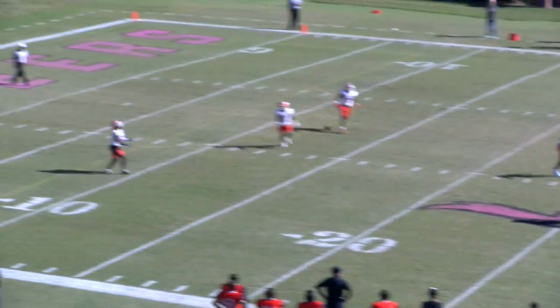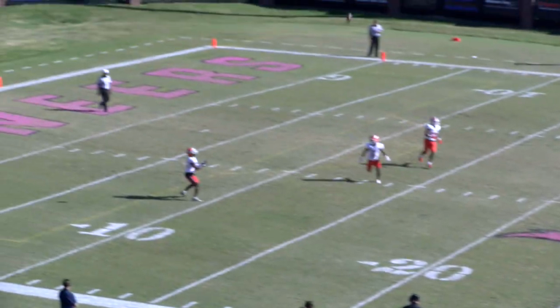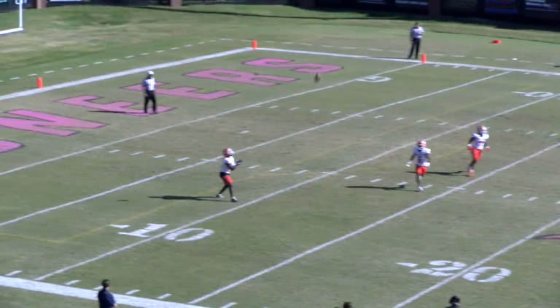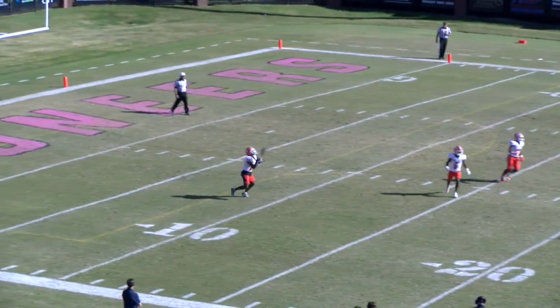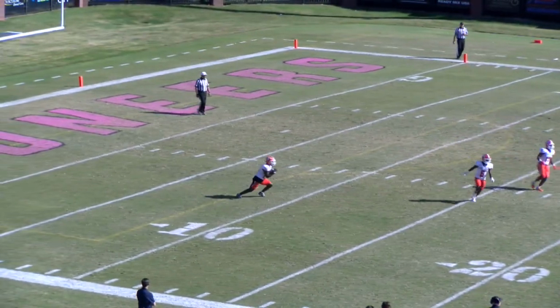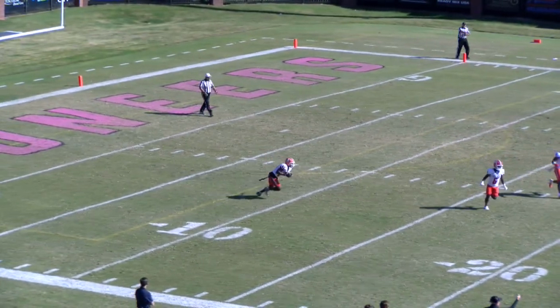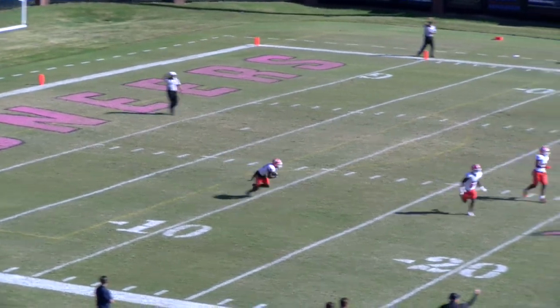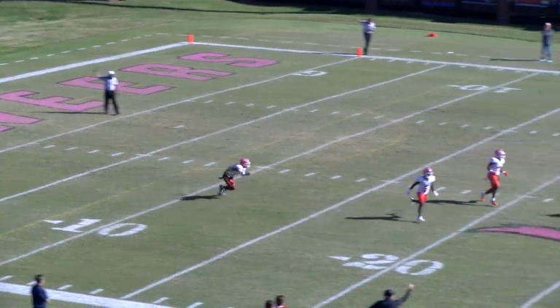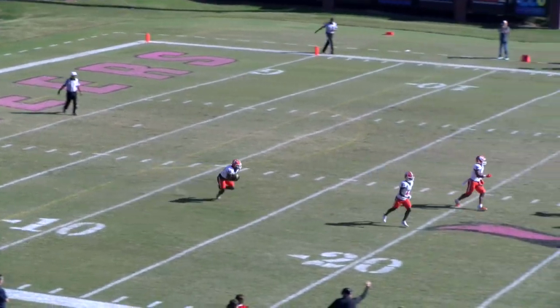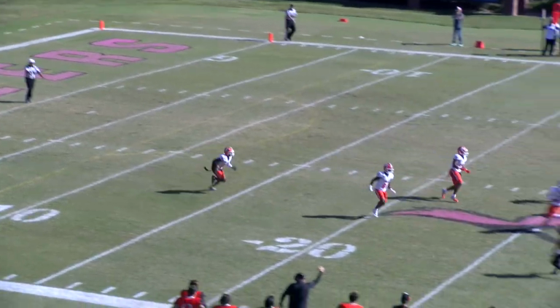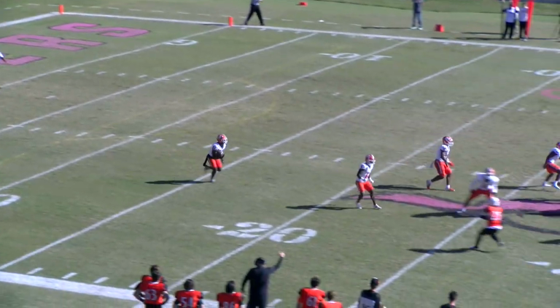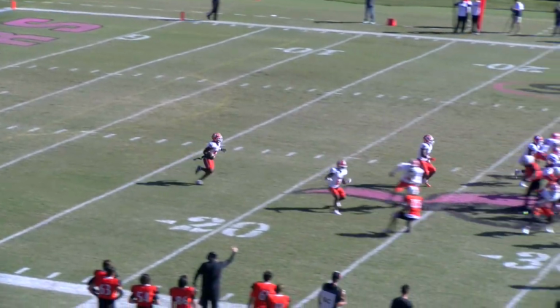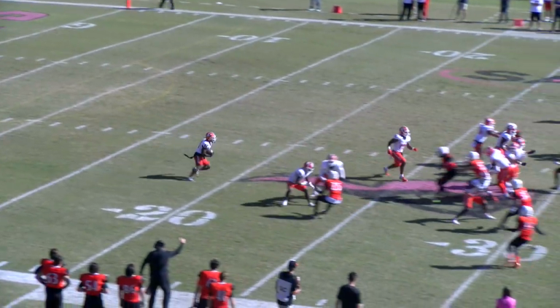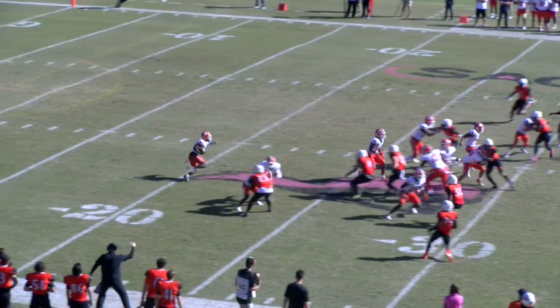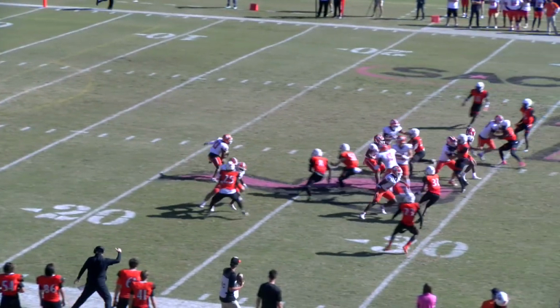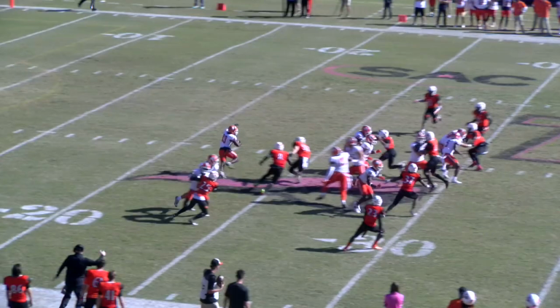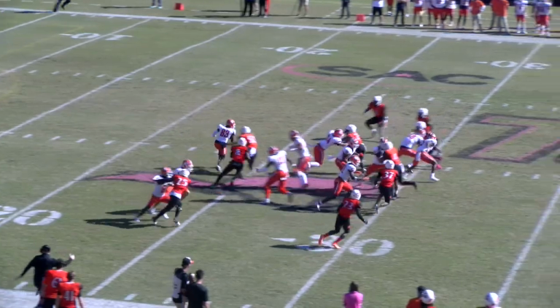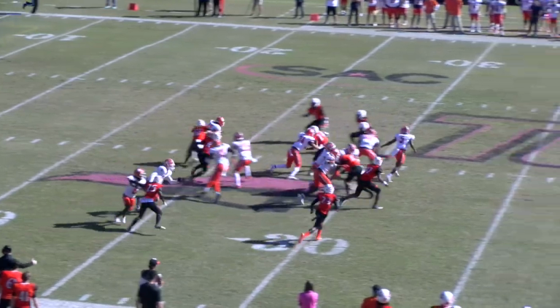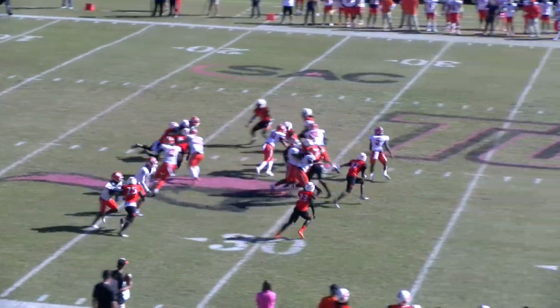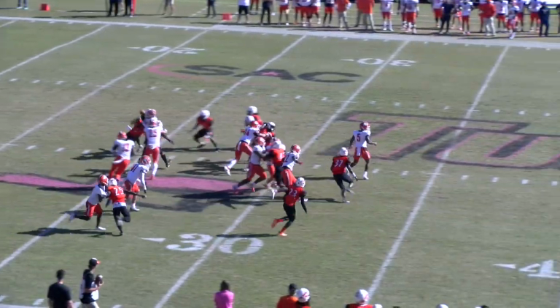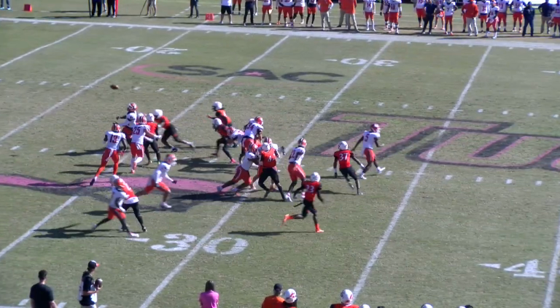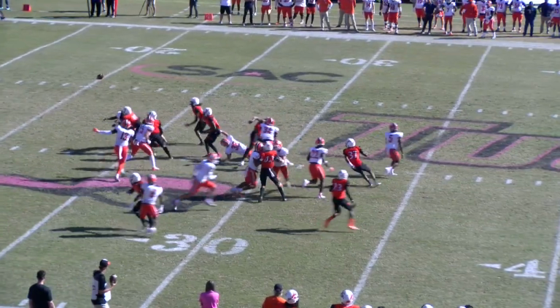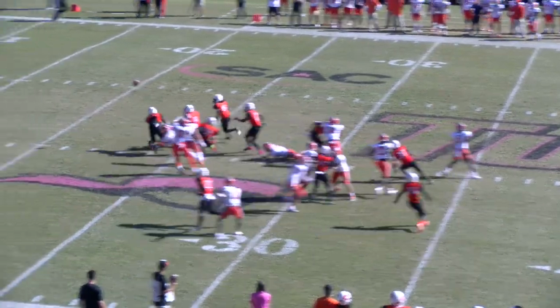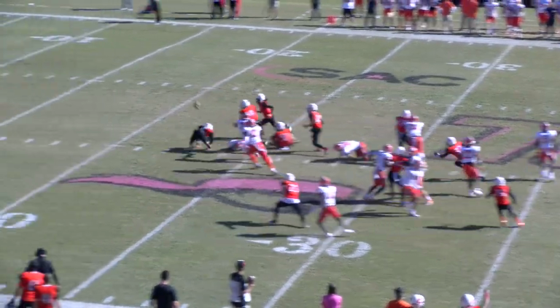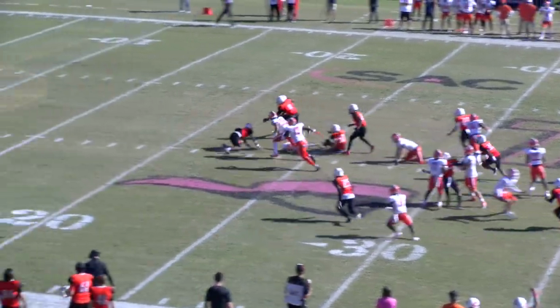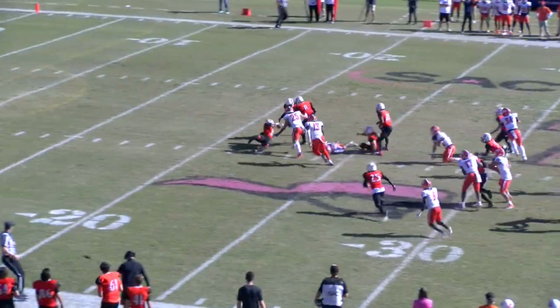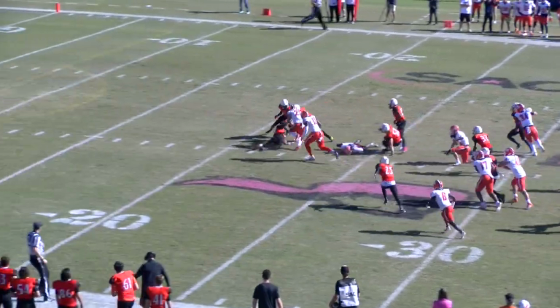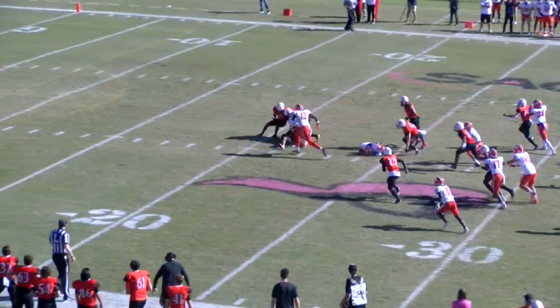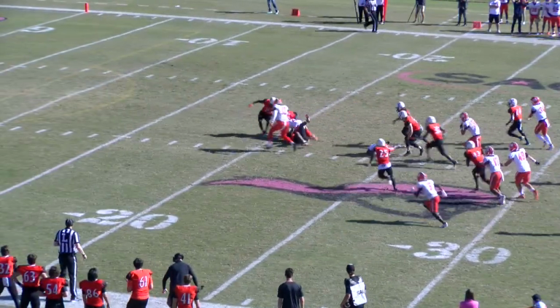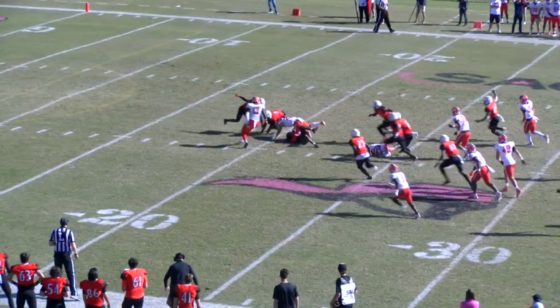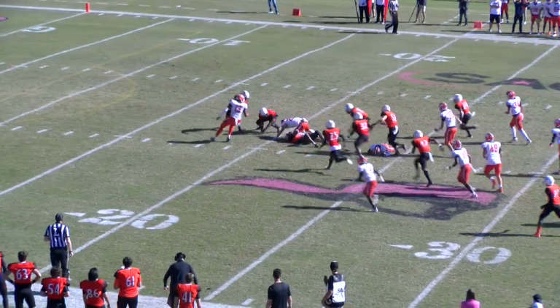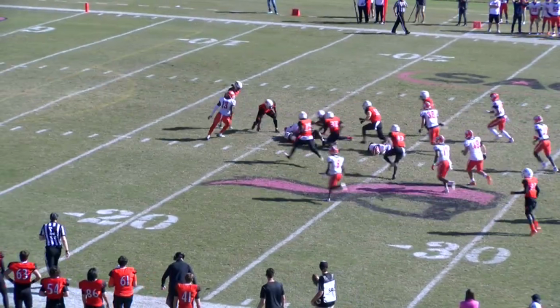And they kick it away — it'll be fielded inside the 10 at the 8, out to the 15, 20, 25 — the ball is loose, it's up in the air!